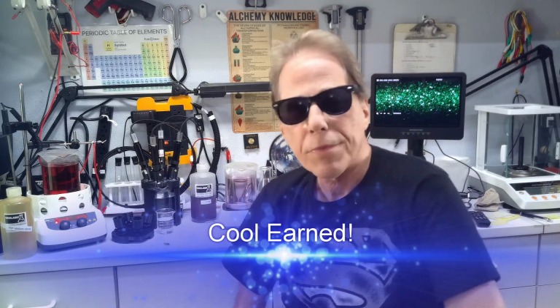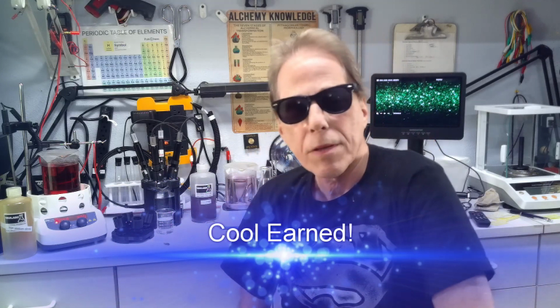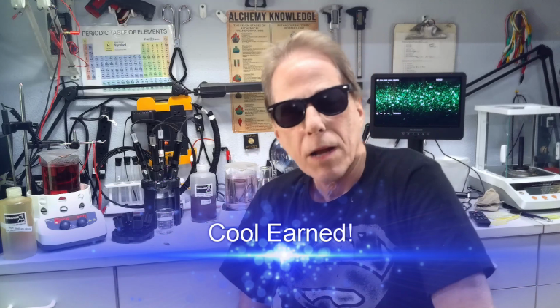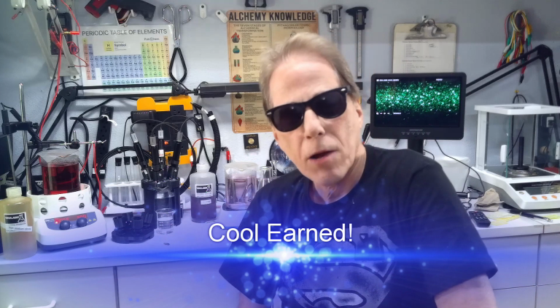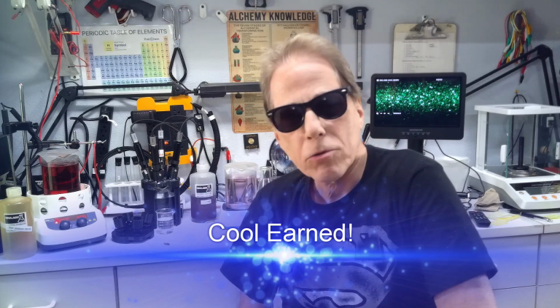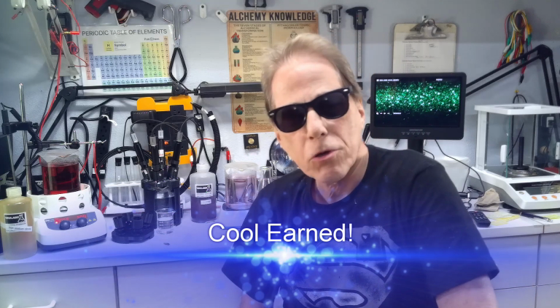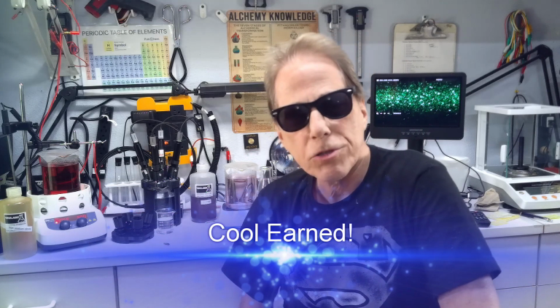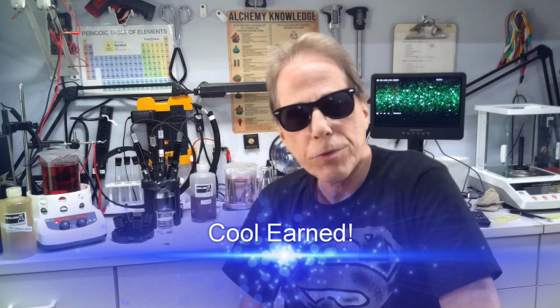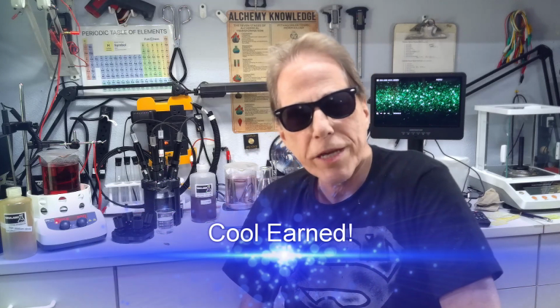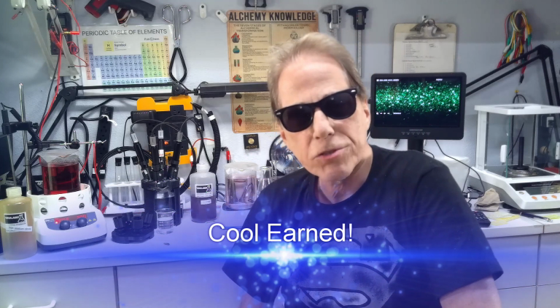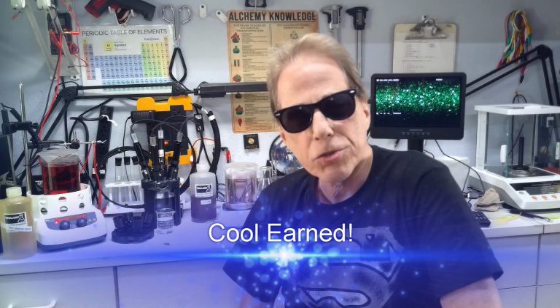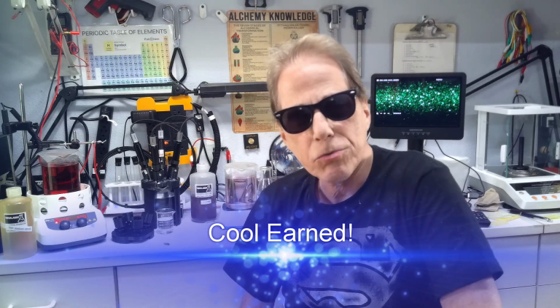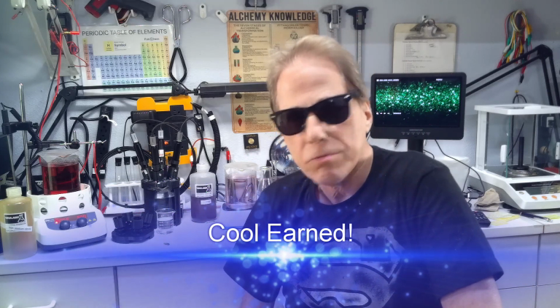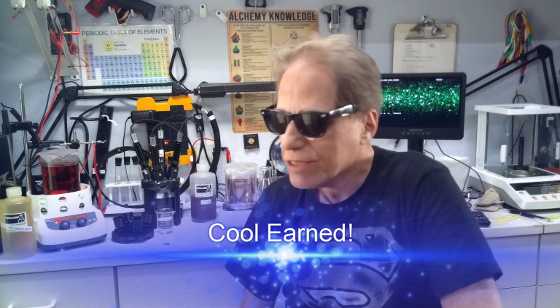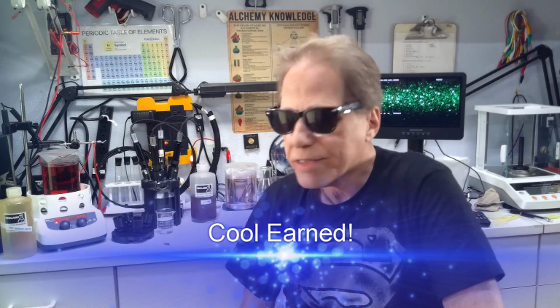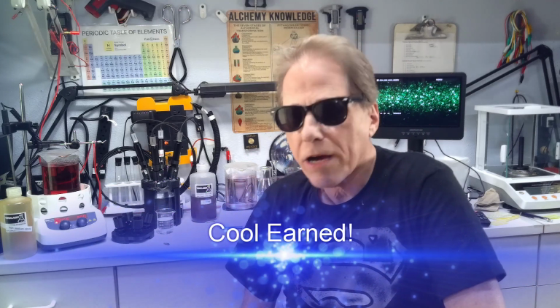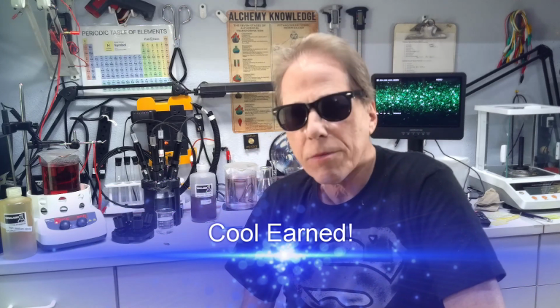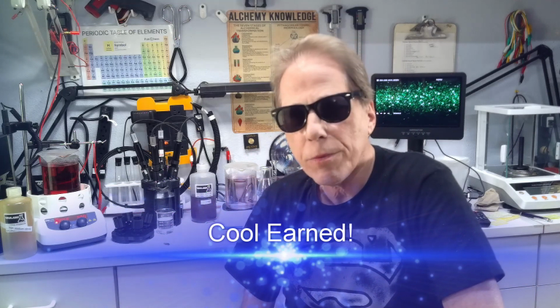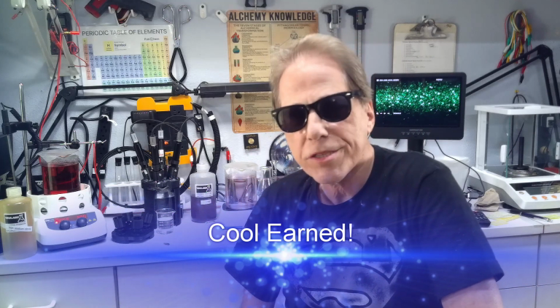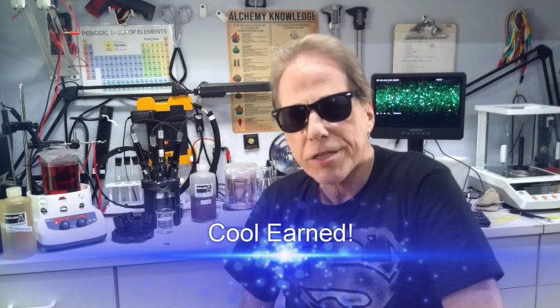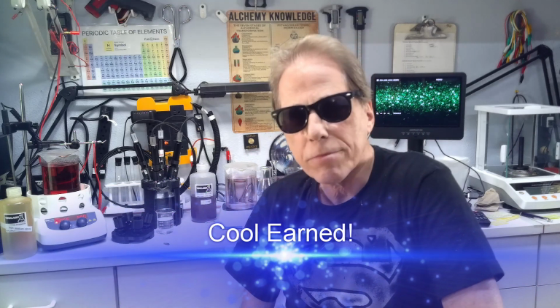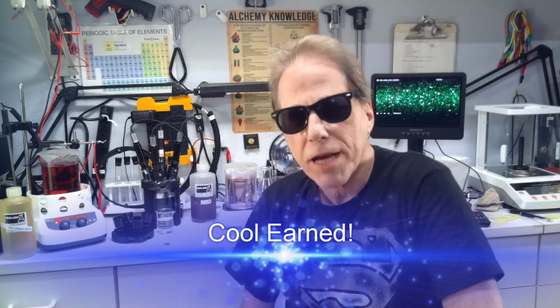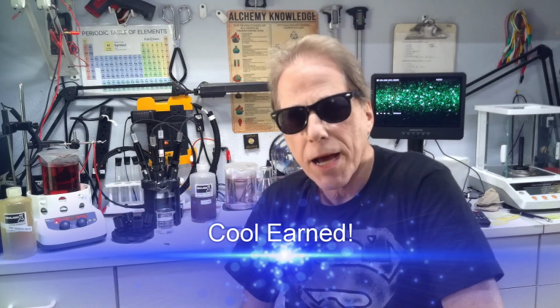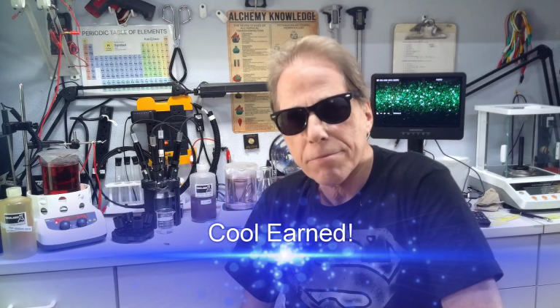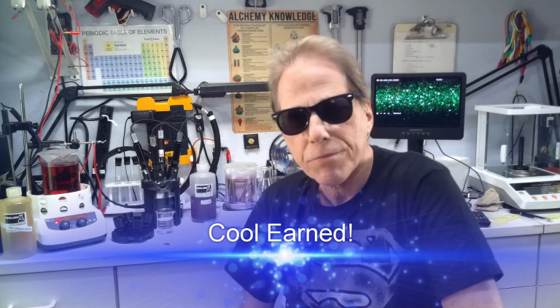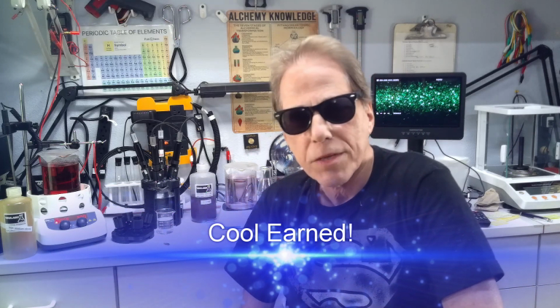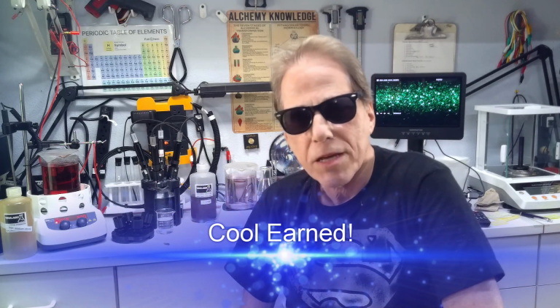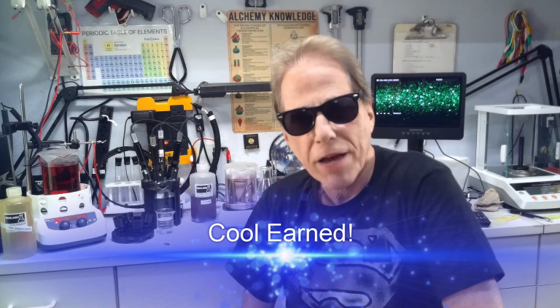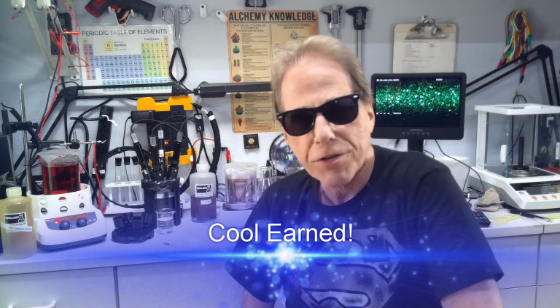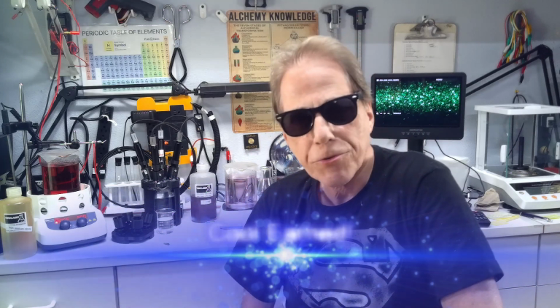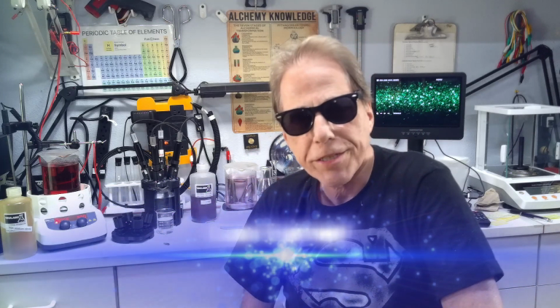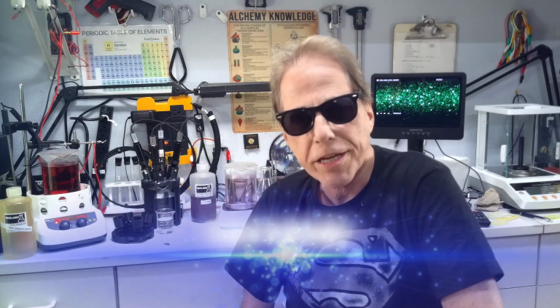I will talk to you again soon. This is Alchemy Wizard, I'm Tom — have a great day.